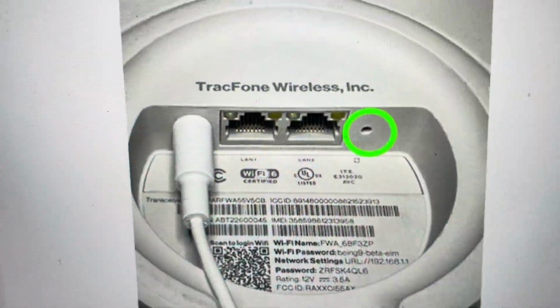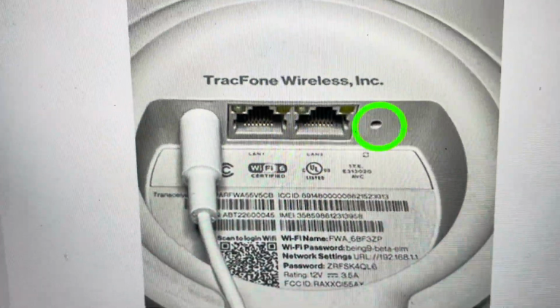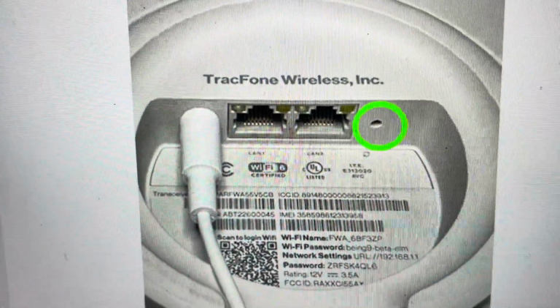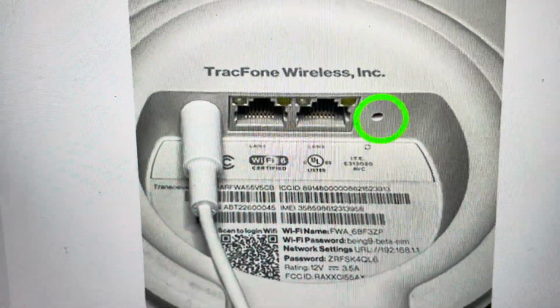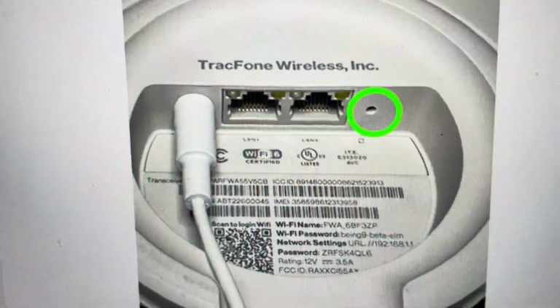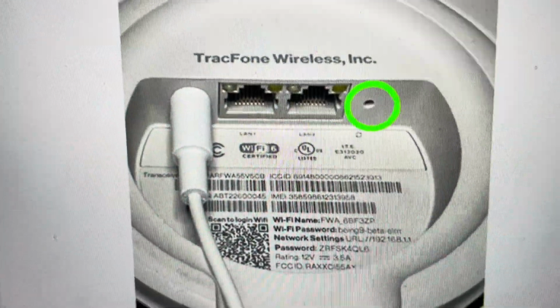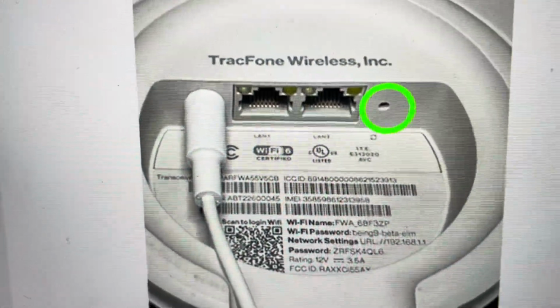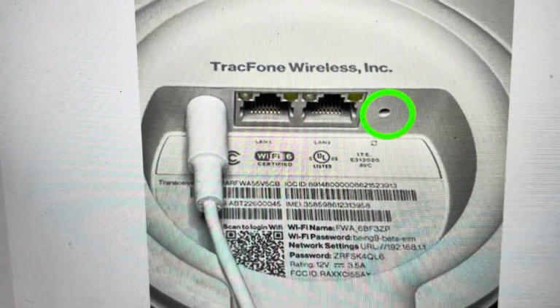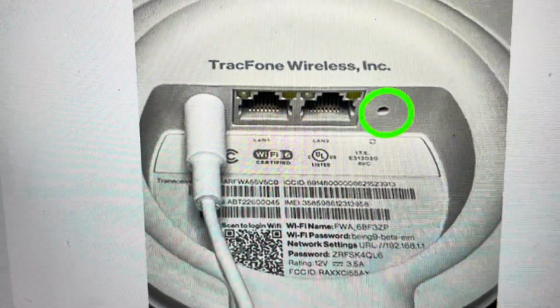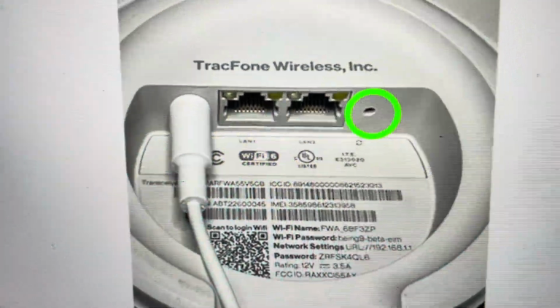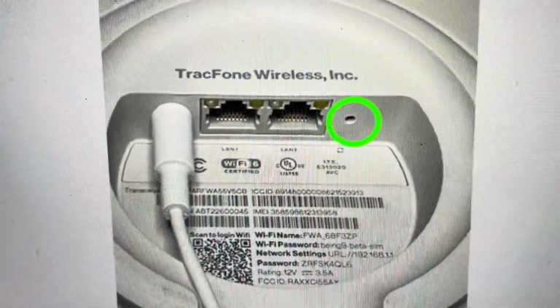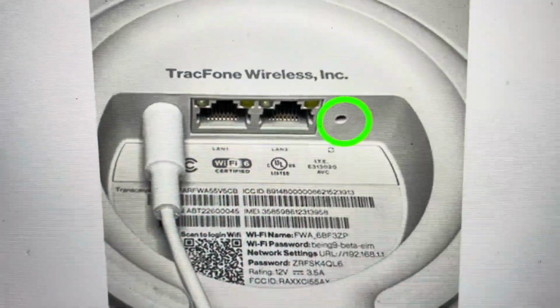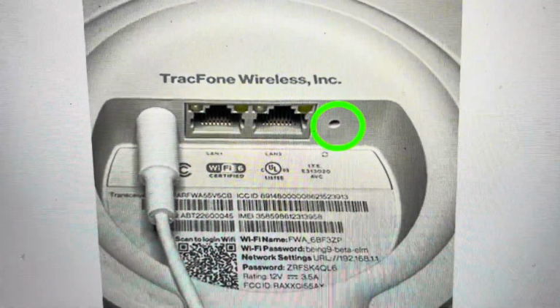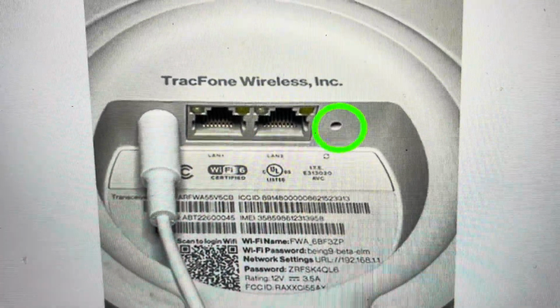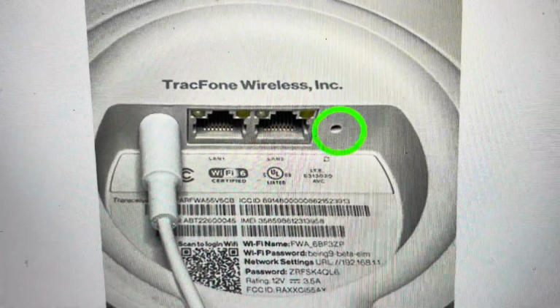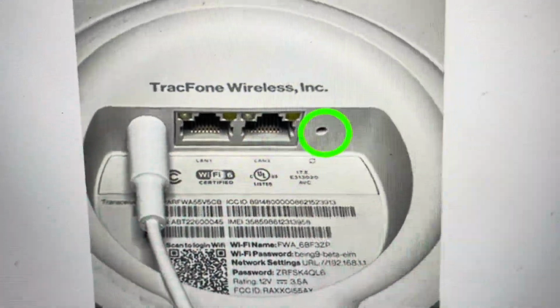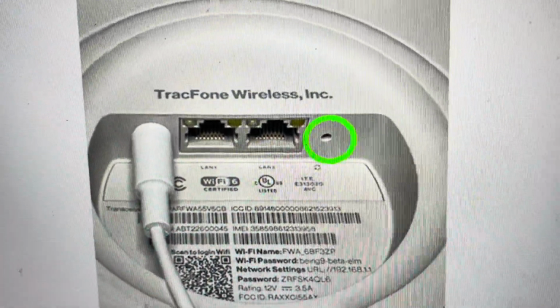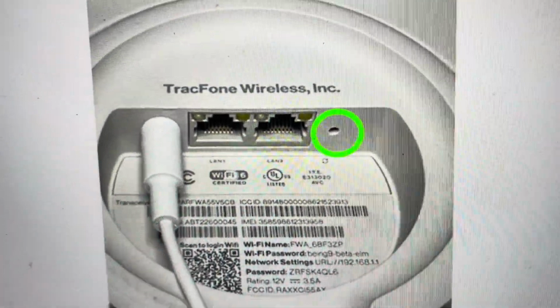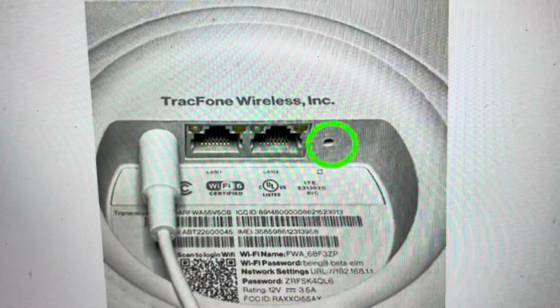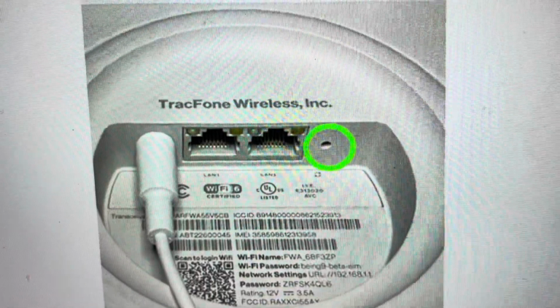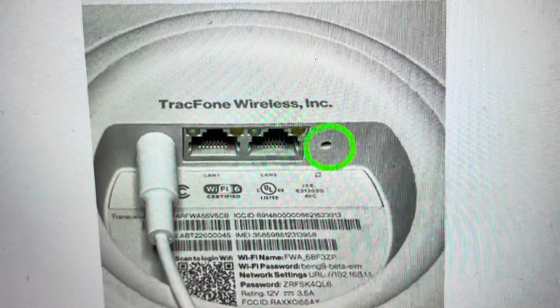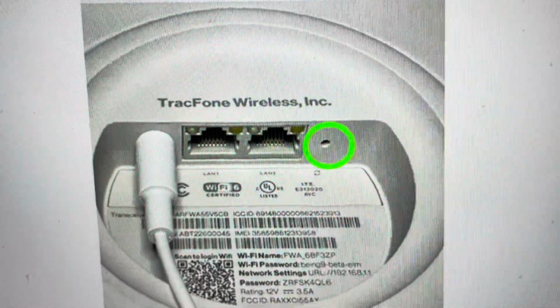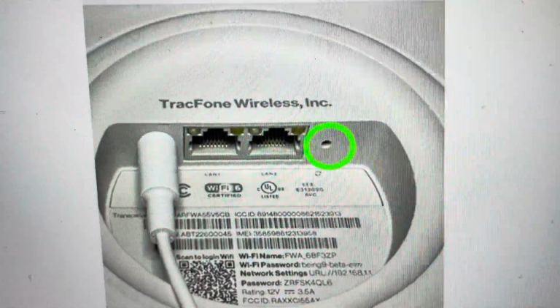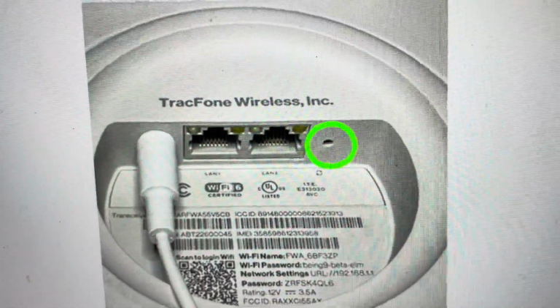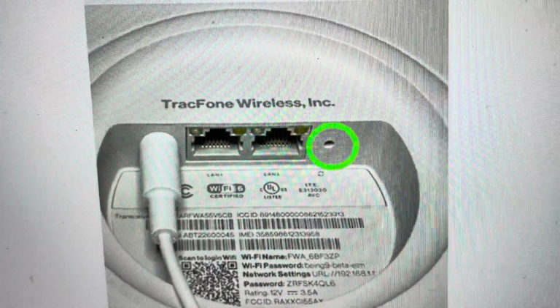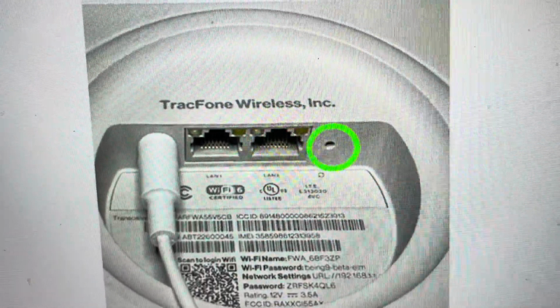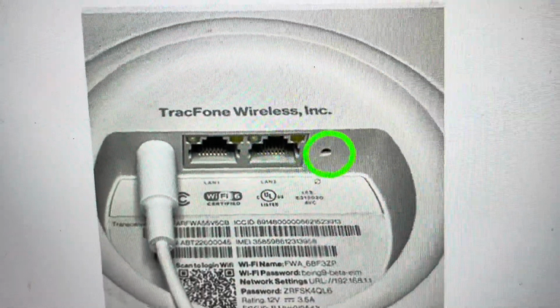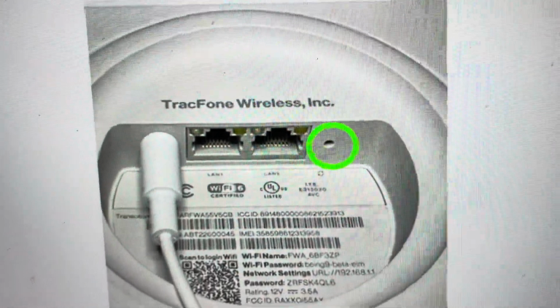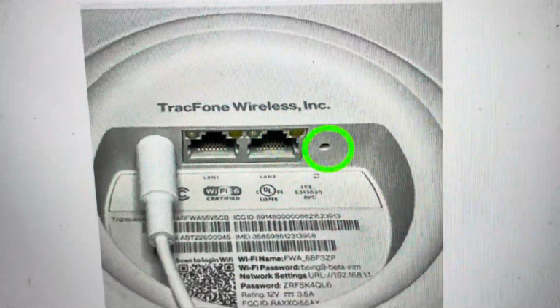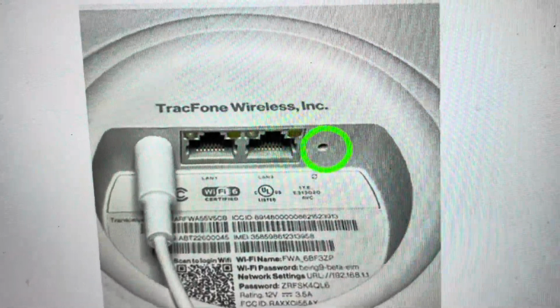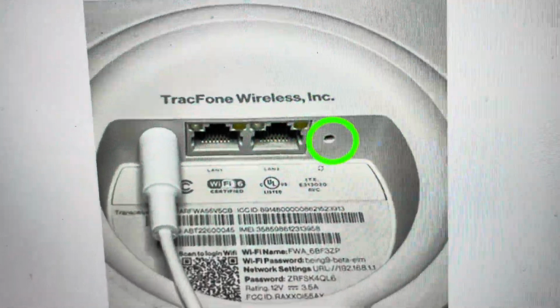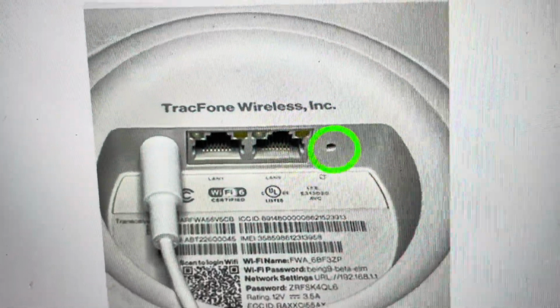Also, if you're trying to get it set up on a new network or anything like that, and you just want it the way it was when it came out of the box, we can go ahead and do that quite easily.